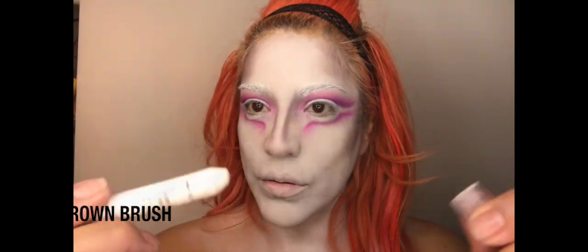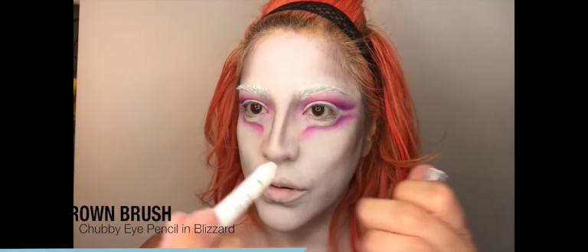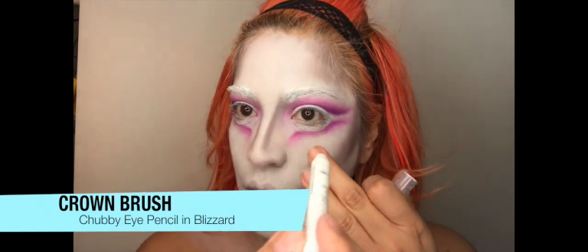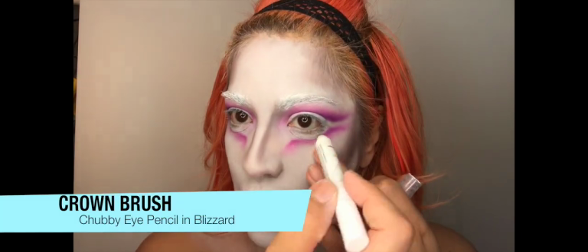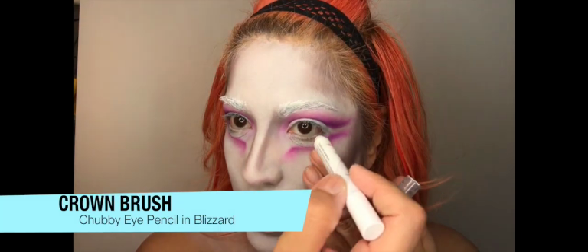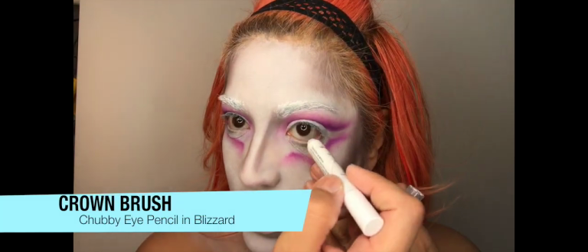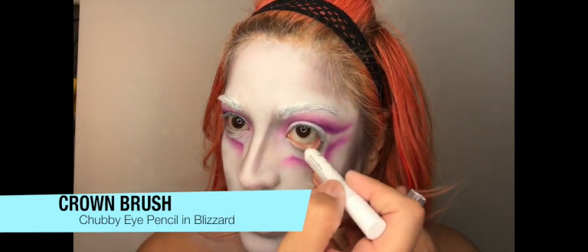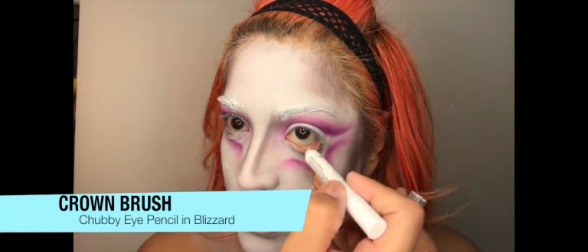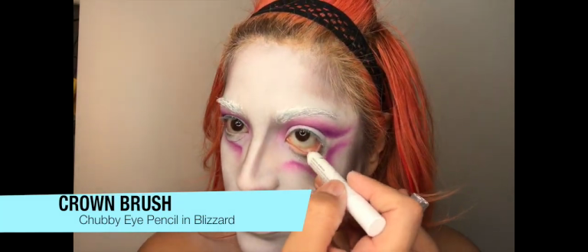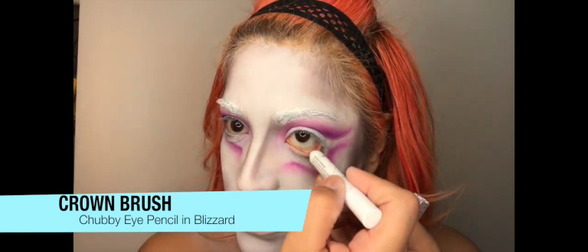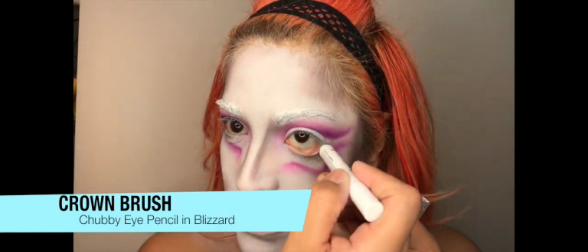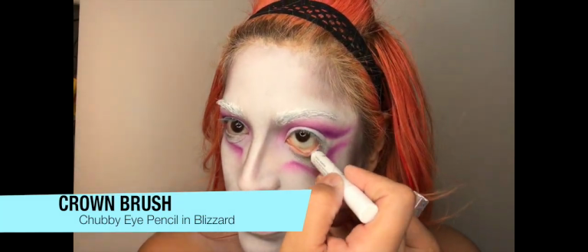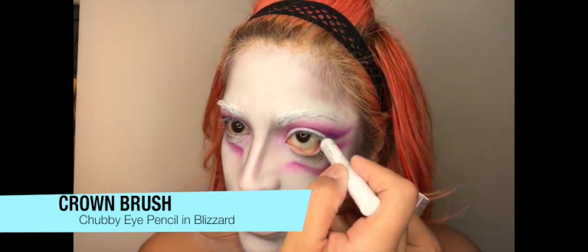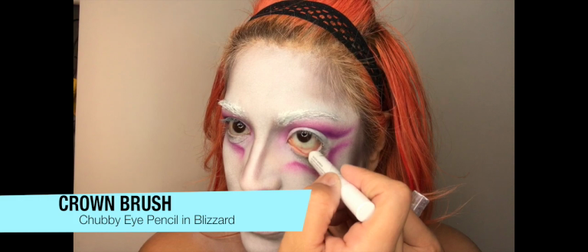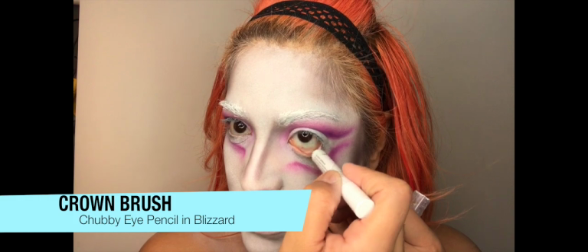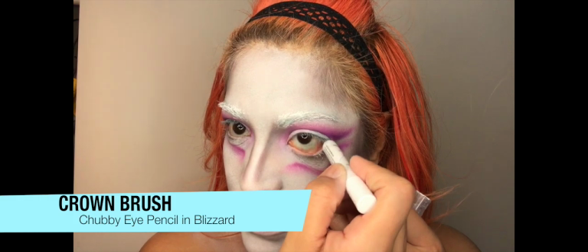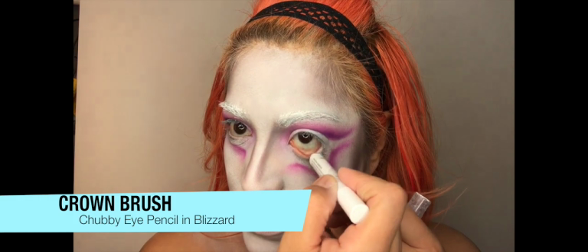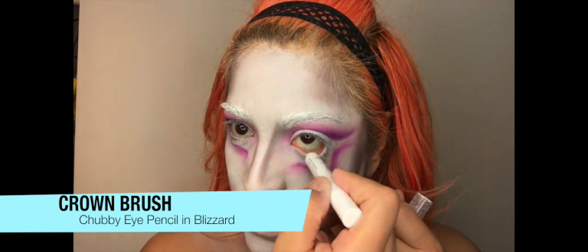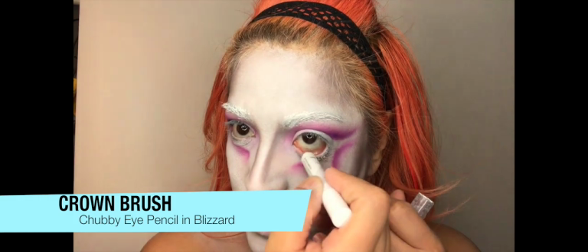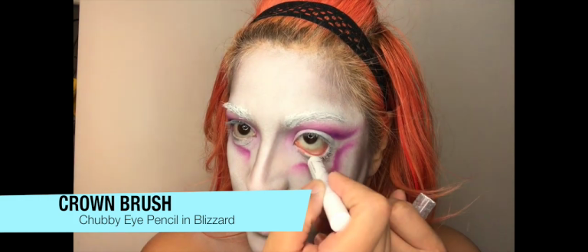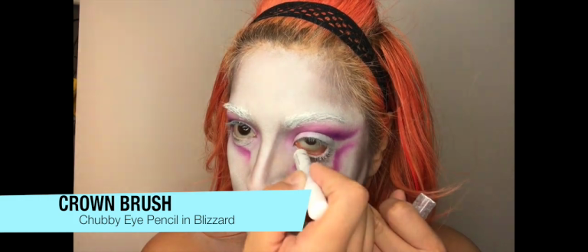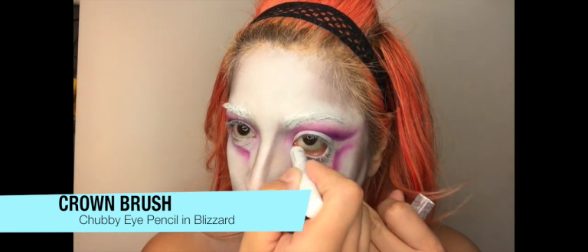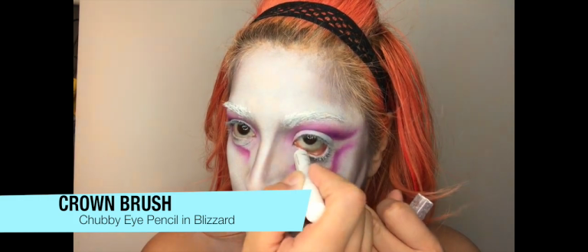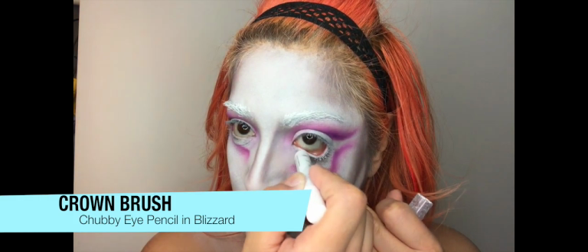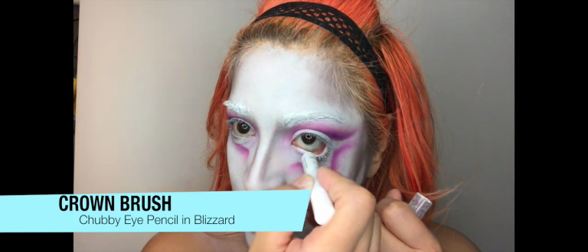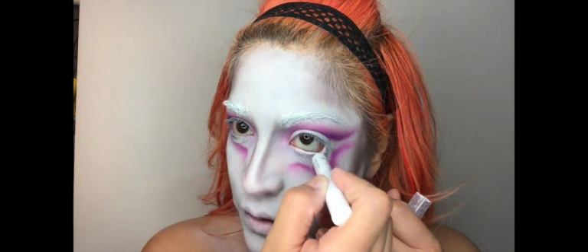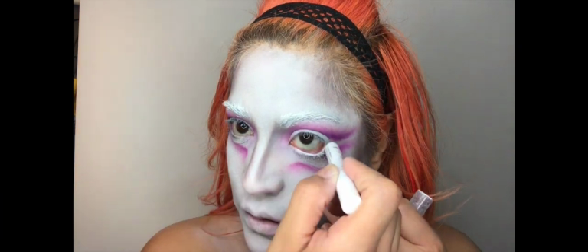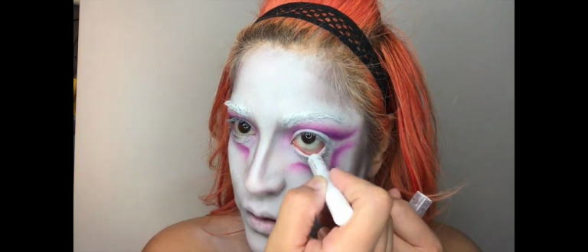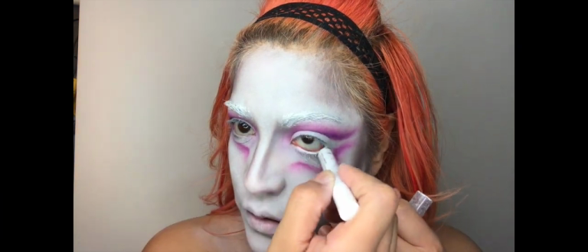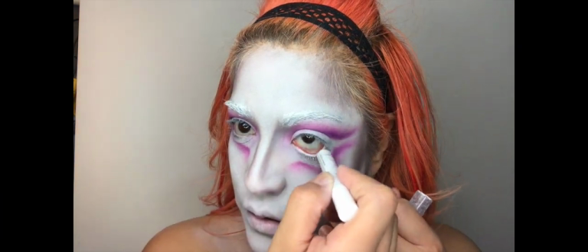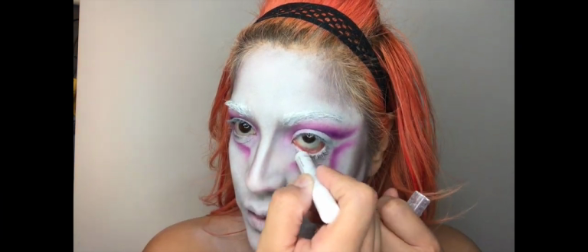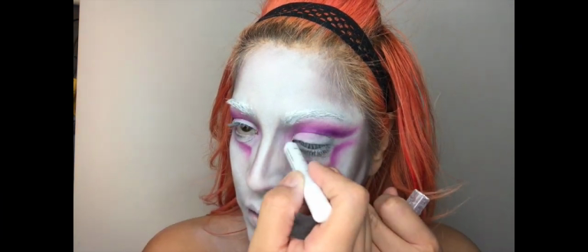Now taking this chubby eye pencil in the shade Blizzard from Crown Brush, I'm just going to apply that to the waterline of my eye.